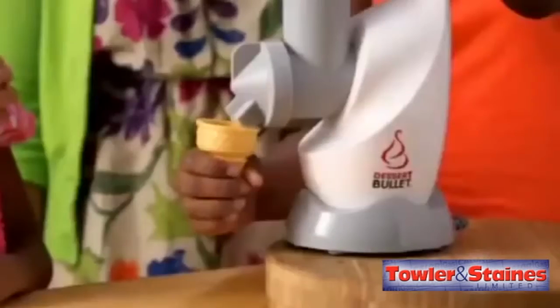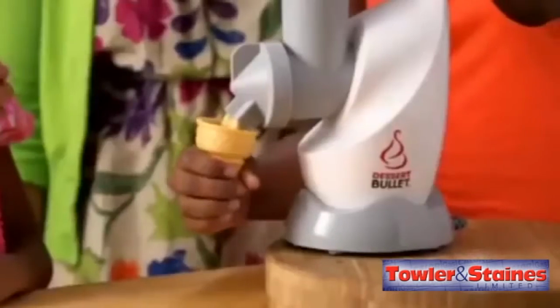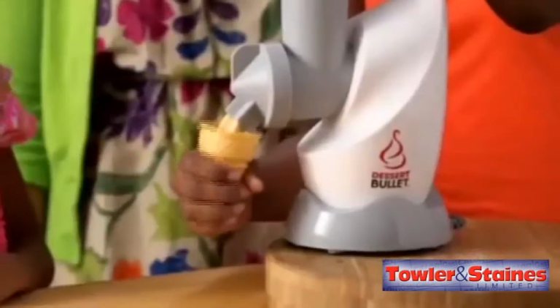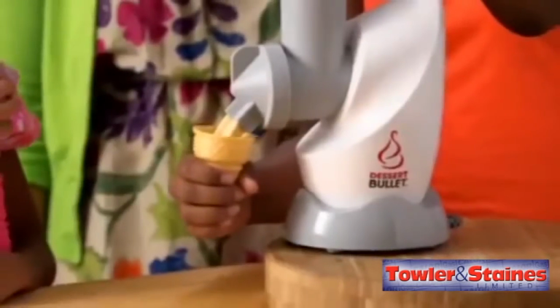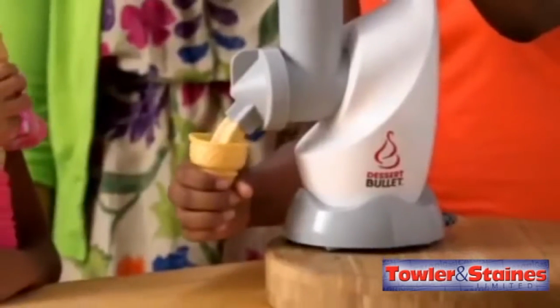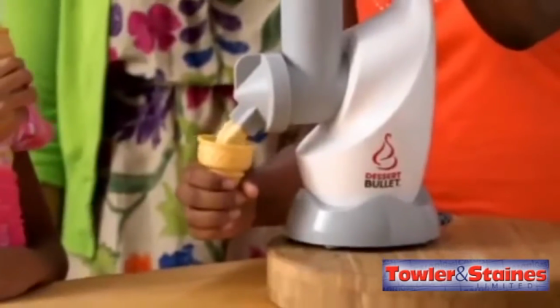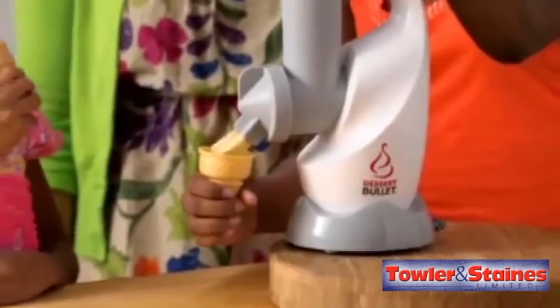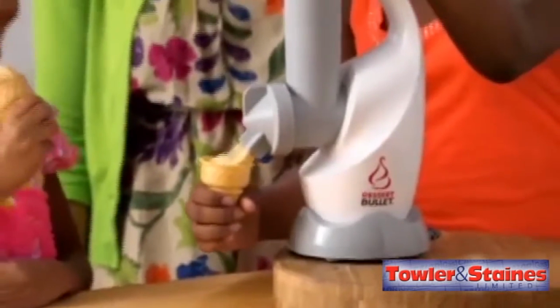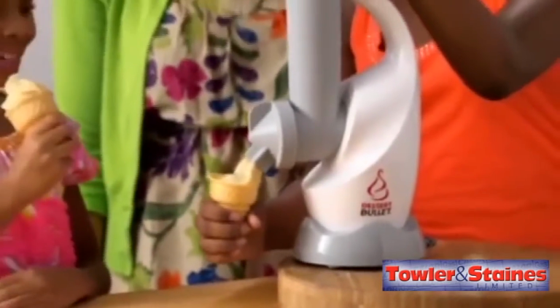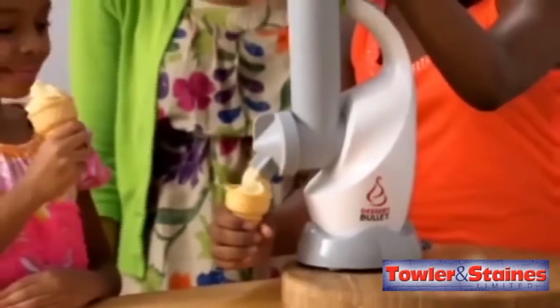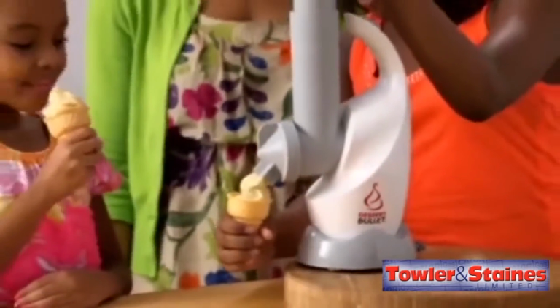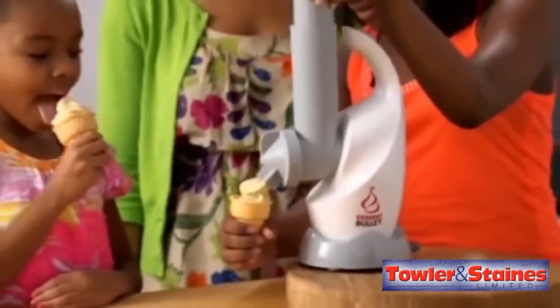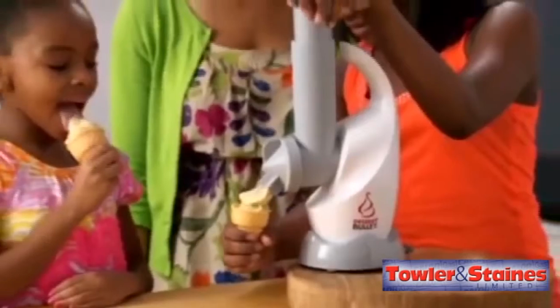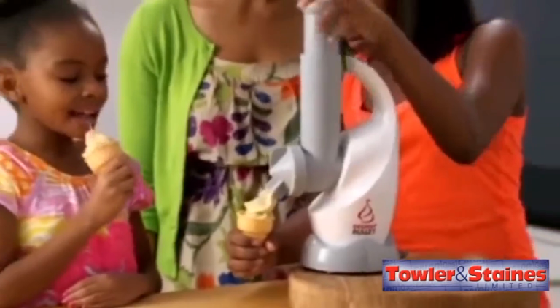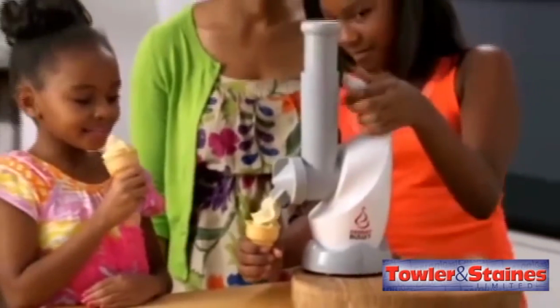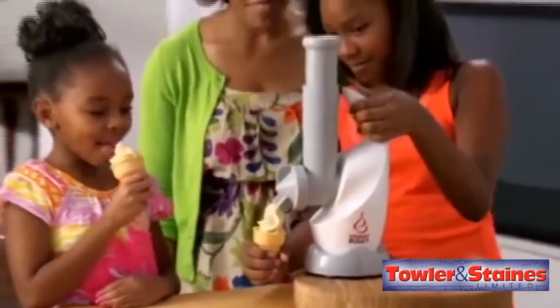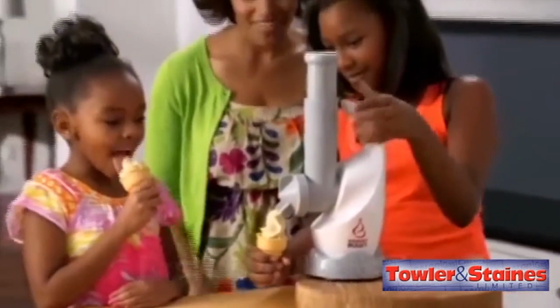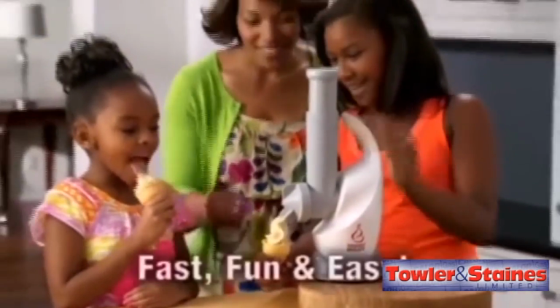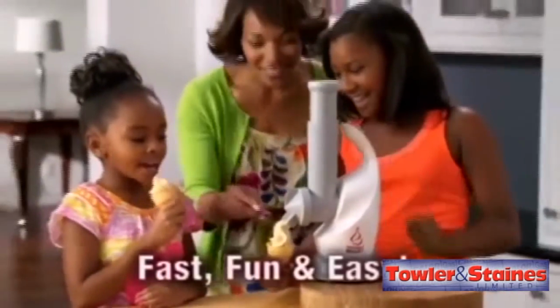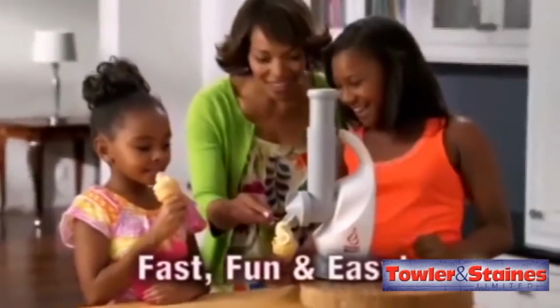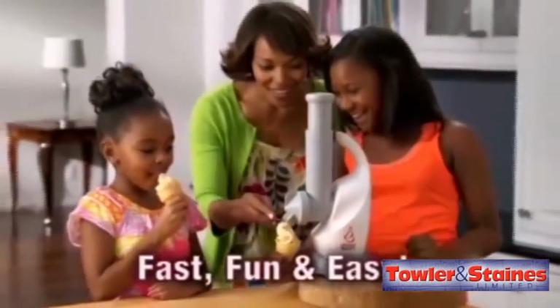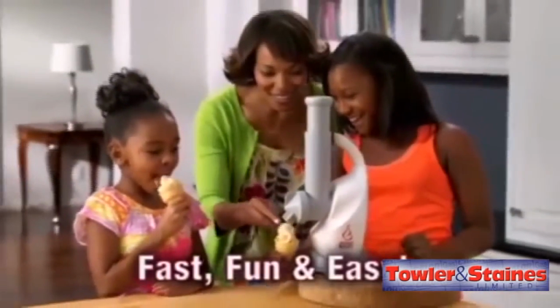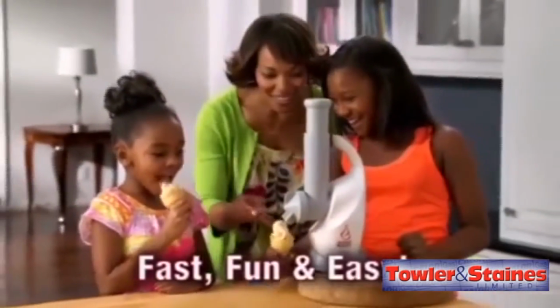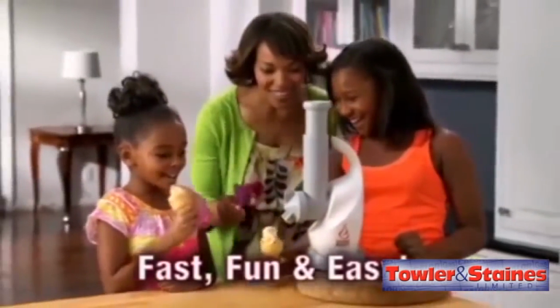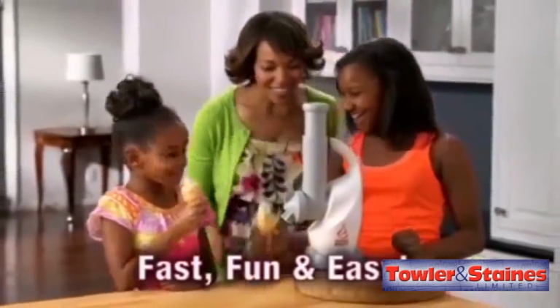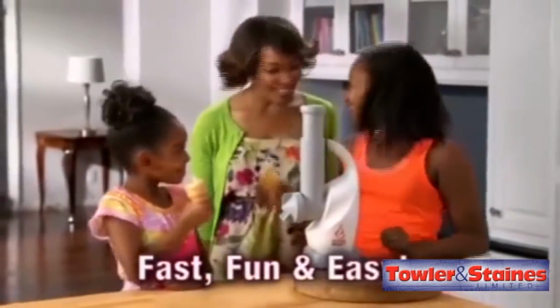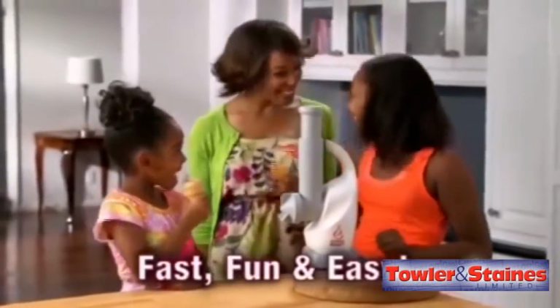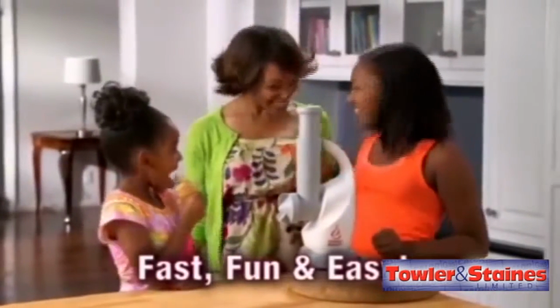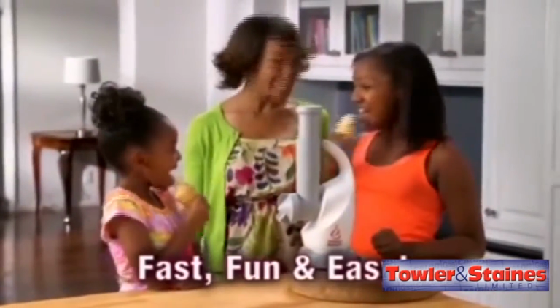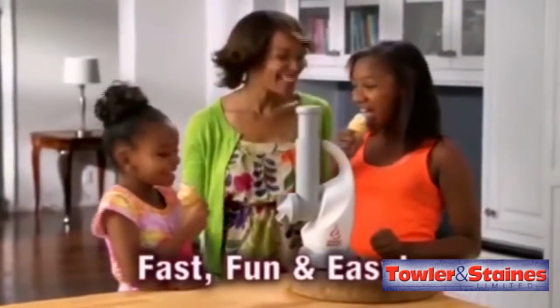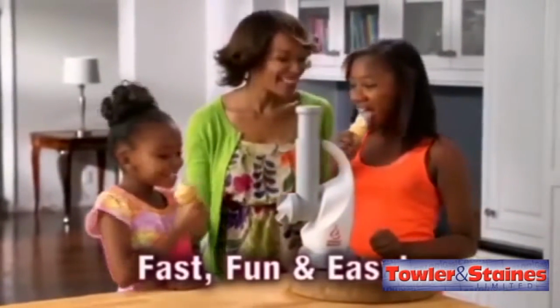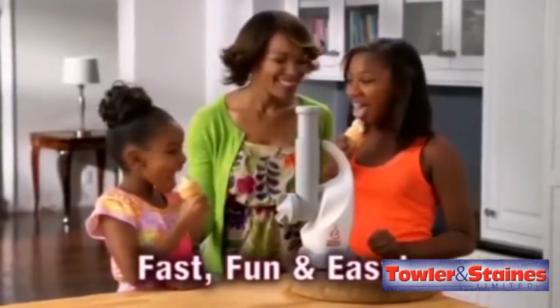Here is why kids really love the Dessert Bullet. Look how fast, fun, and easy it is for them to make their favorite cones.